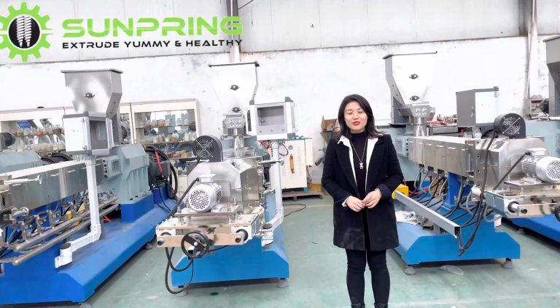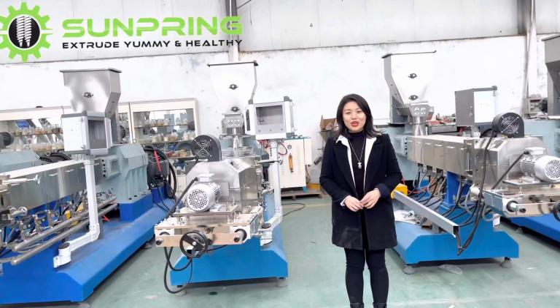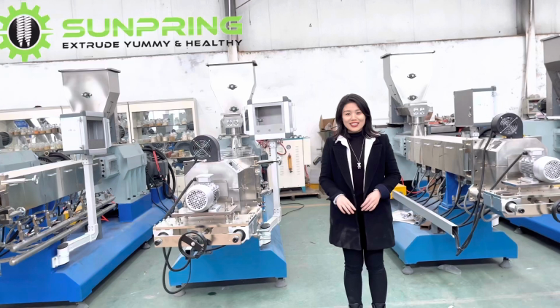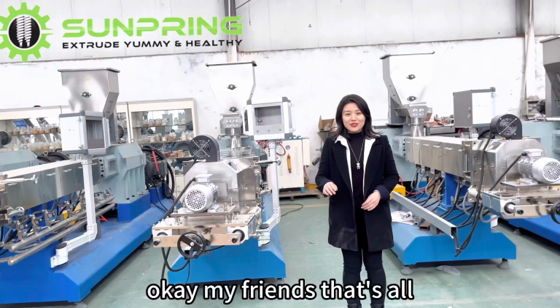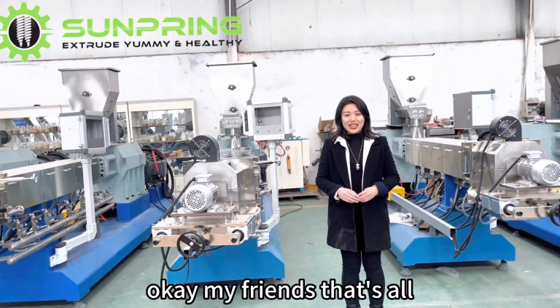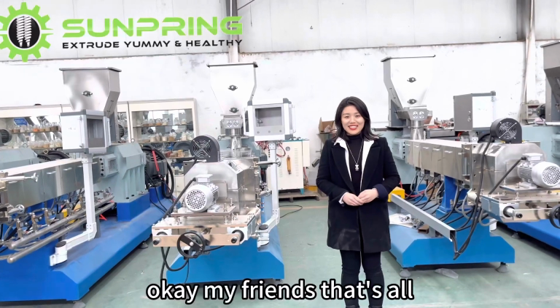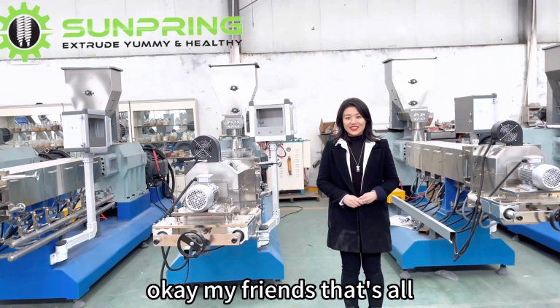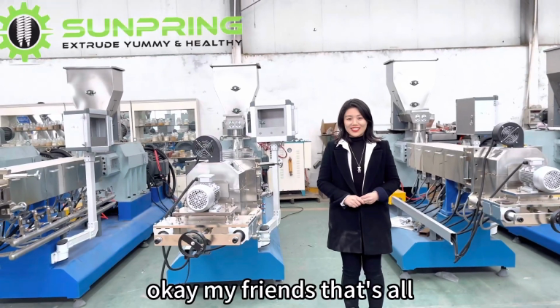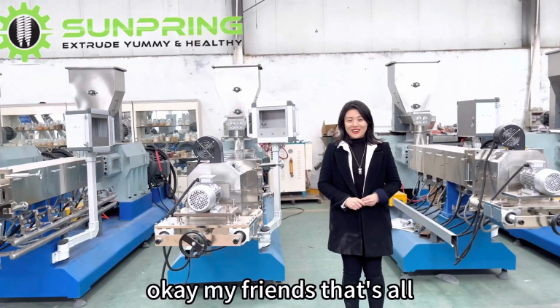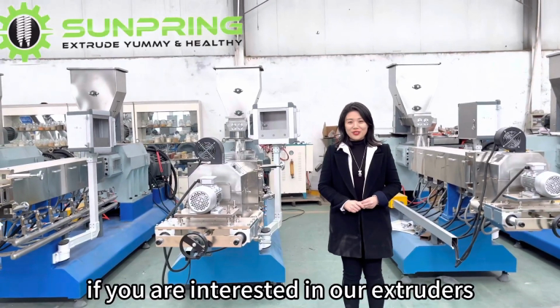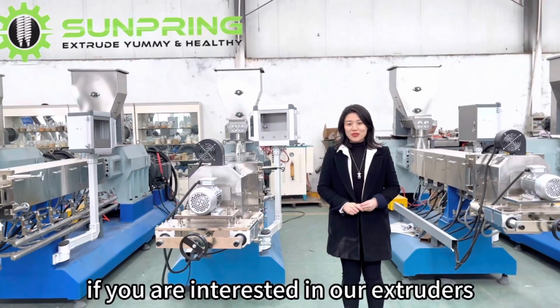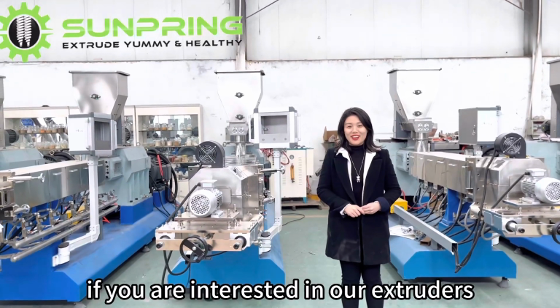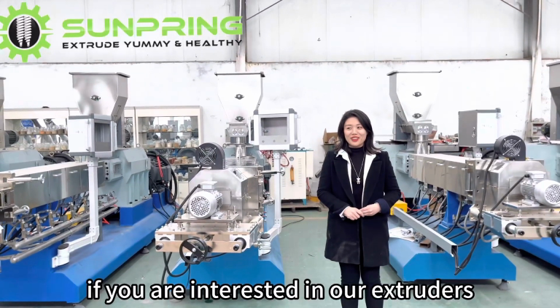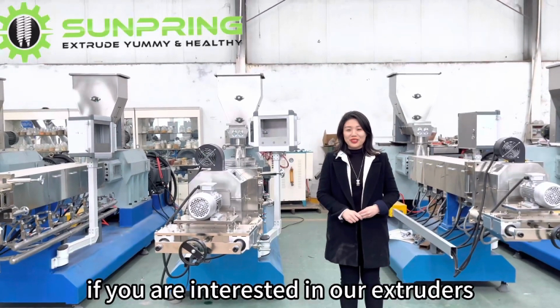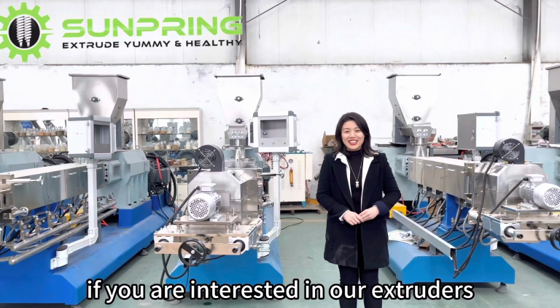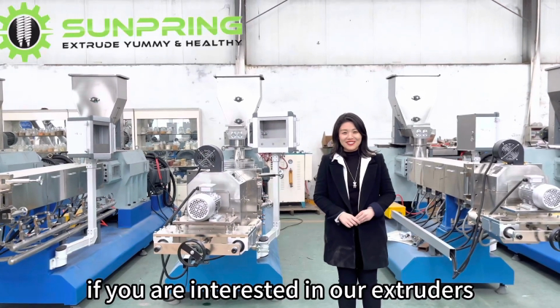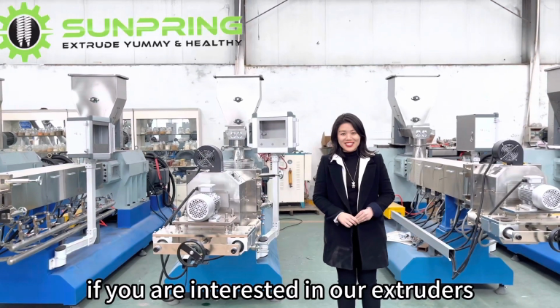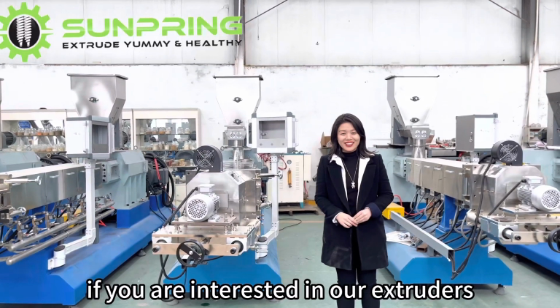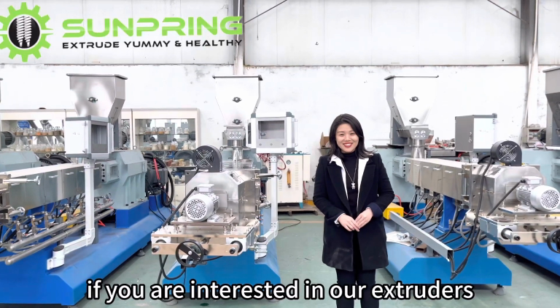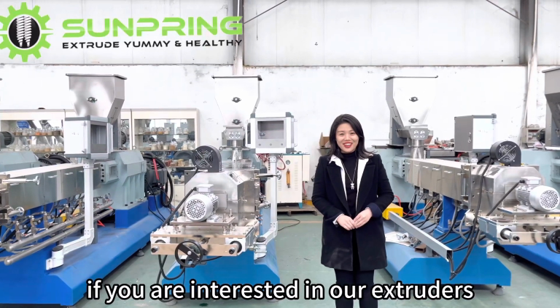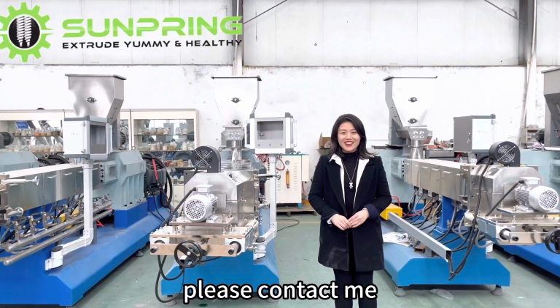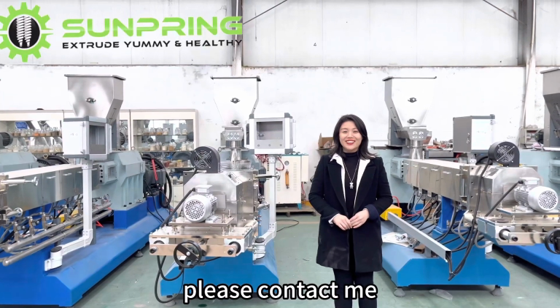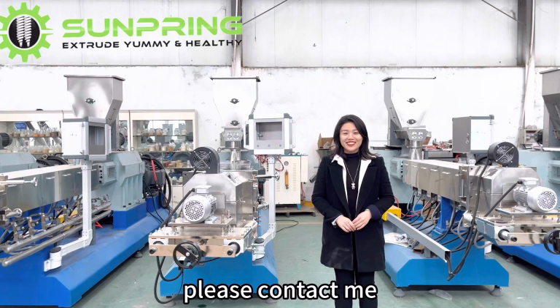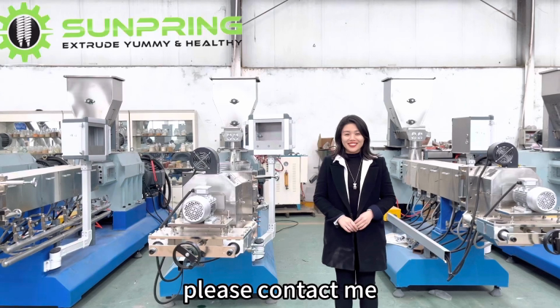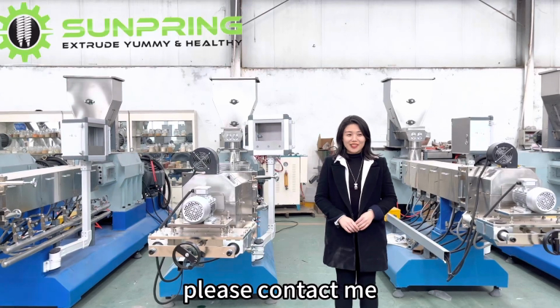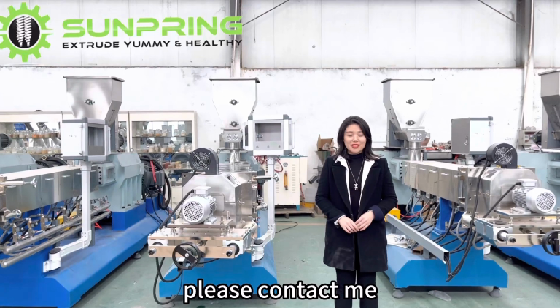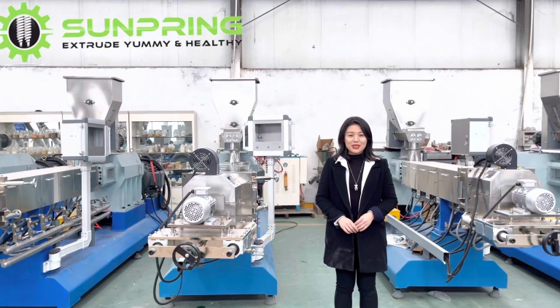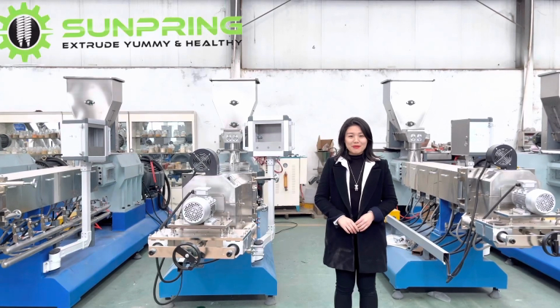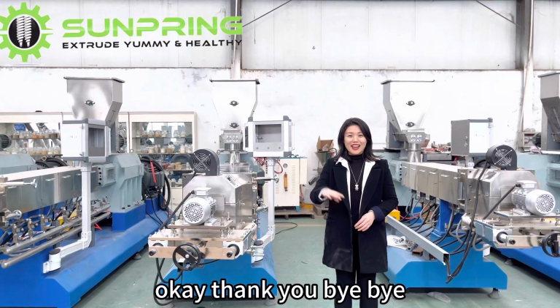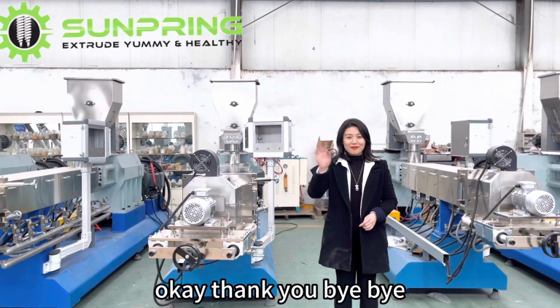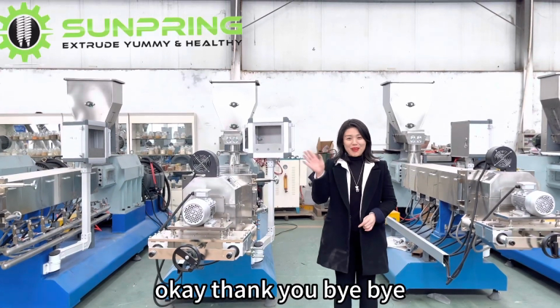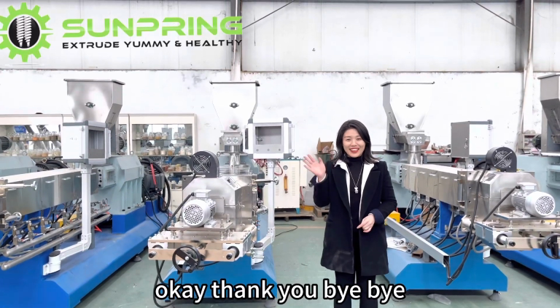Okay my friends, that's all. If you are interested in our extruder, please contact me. Thank you, bye-bye.